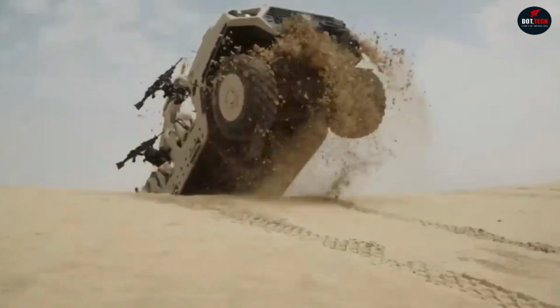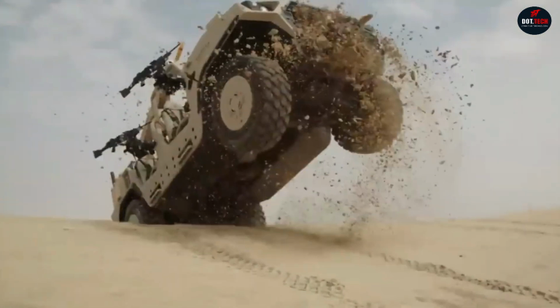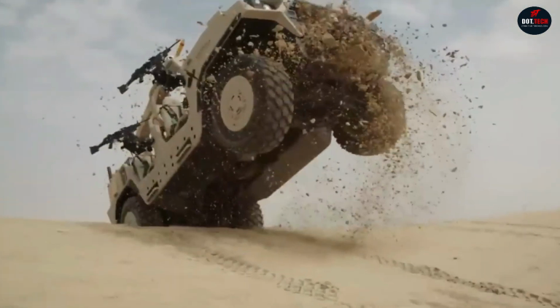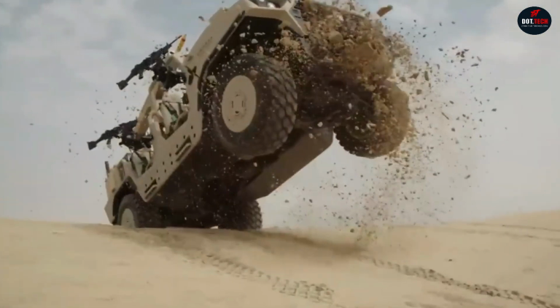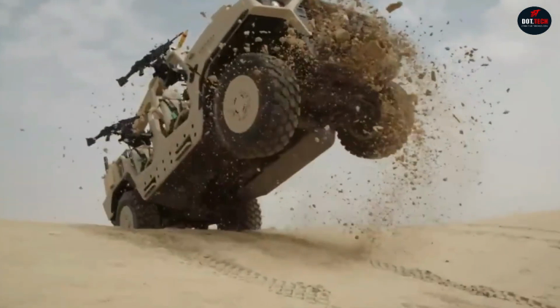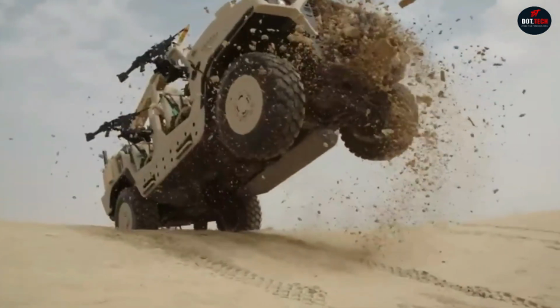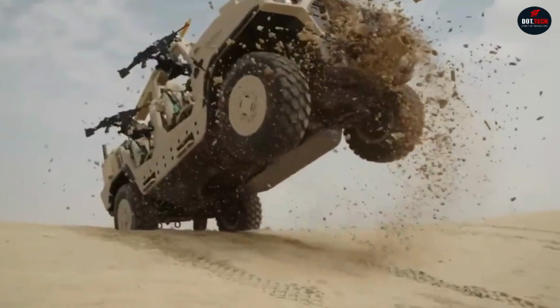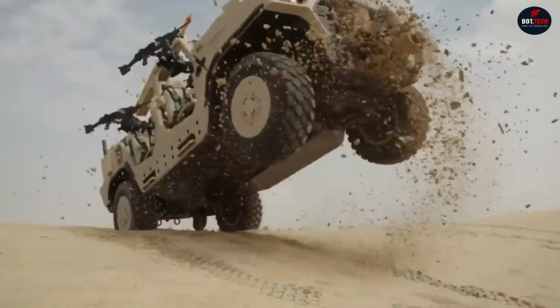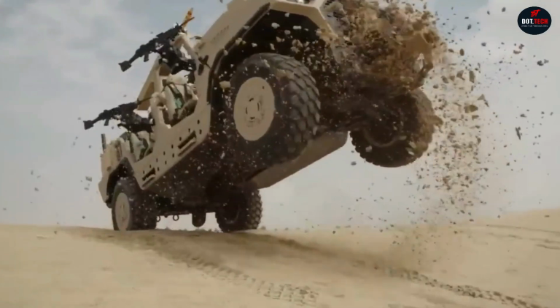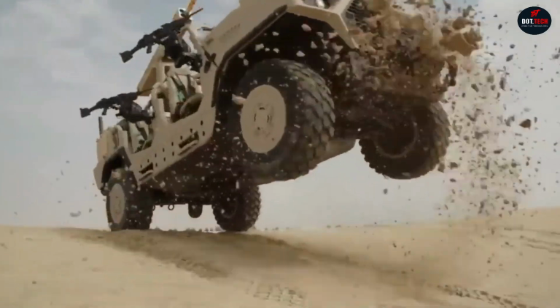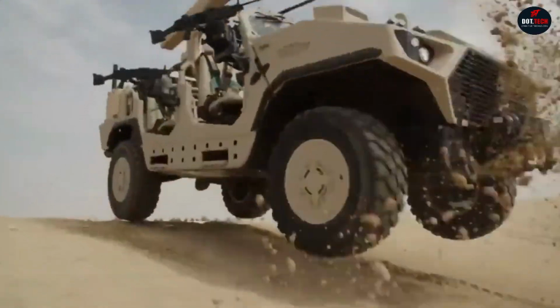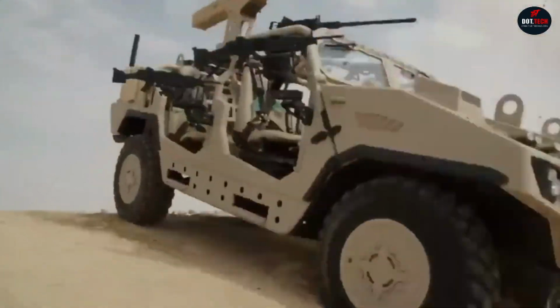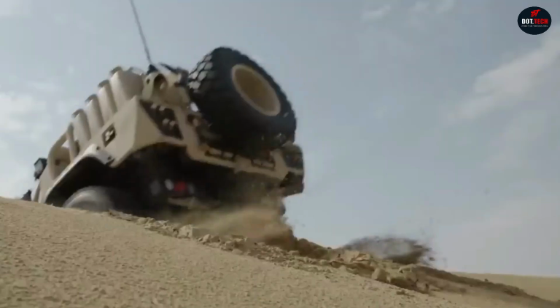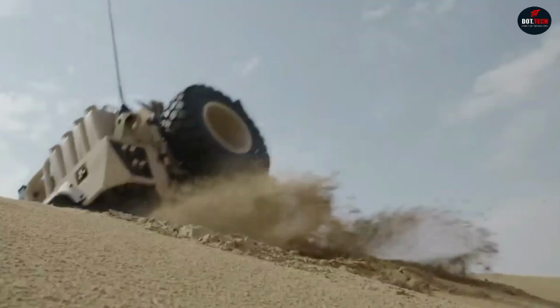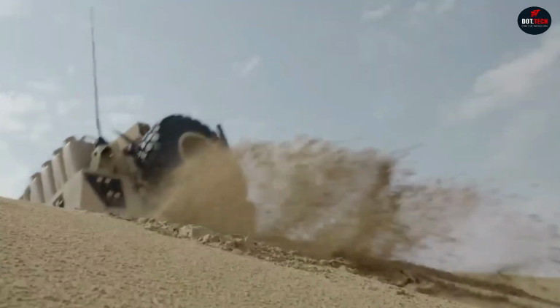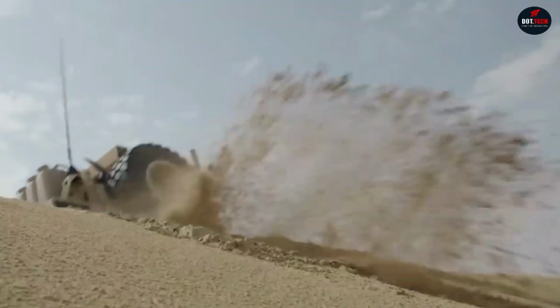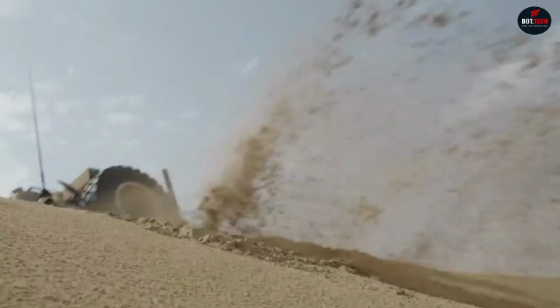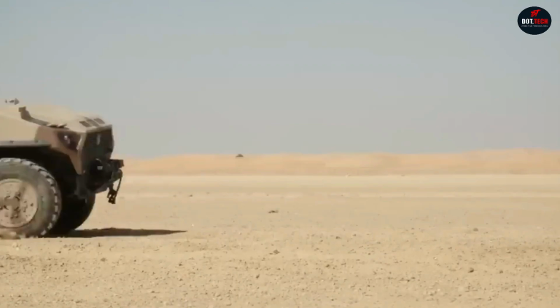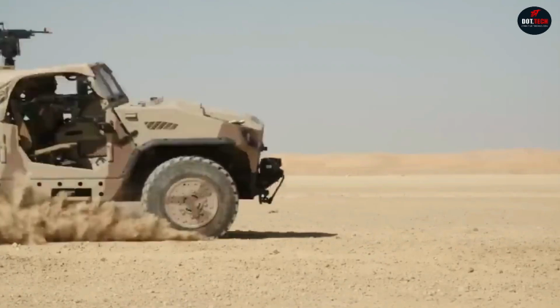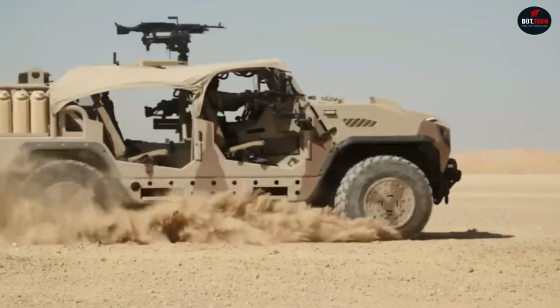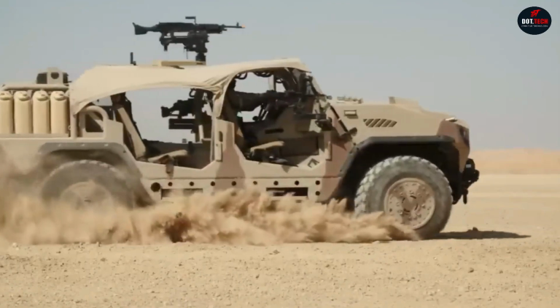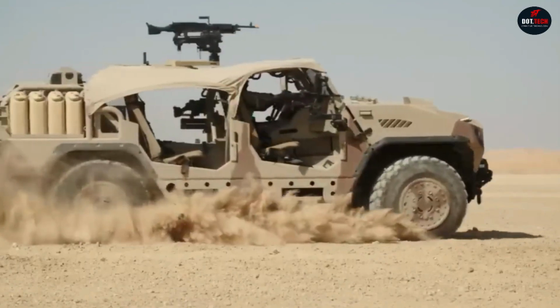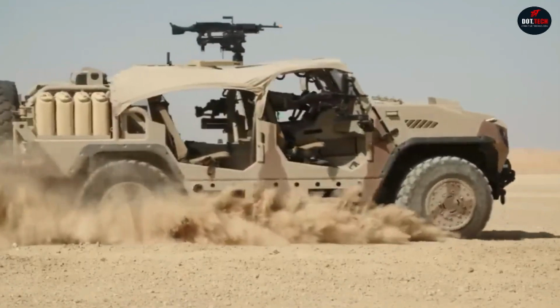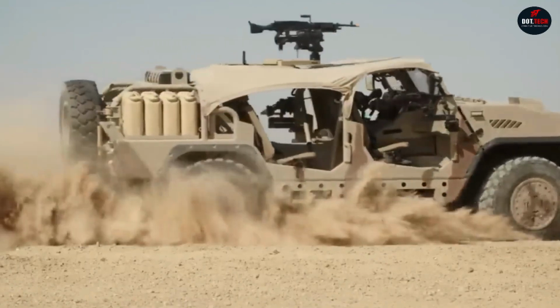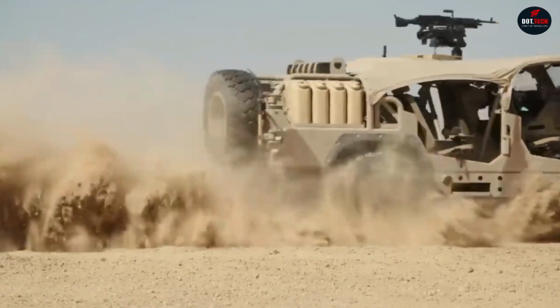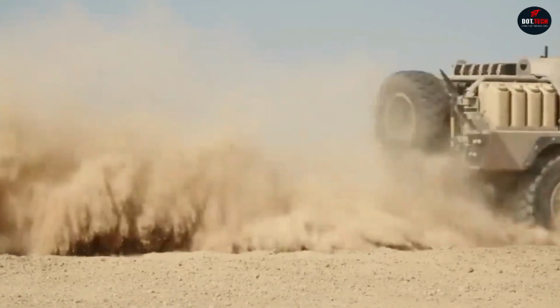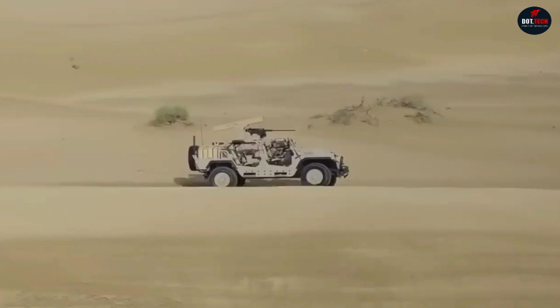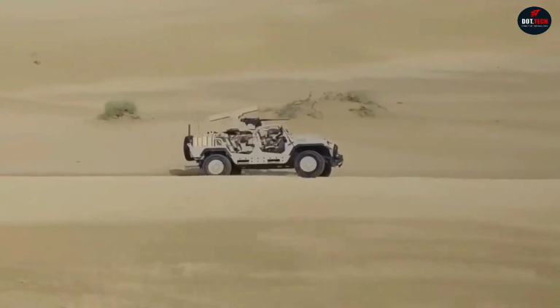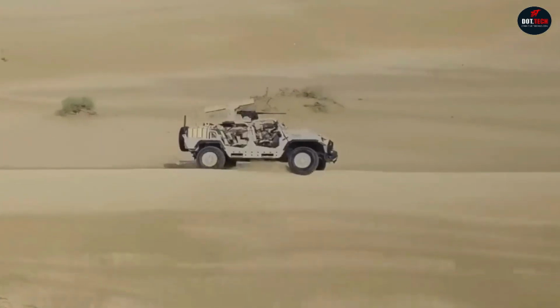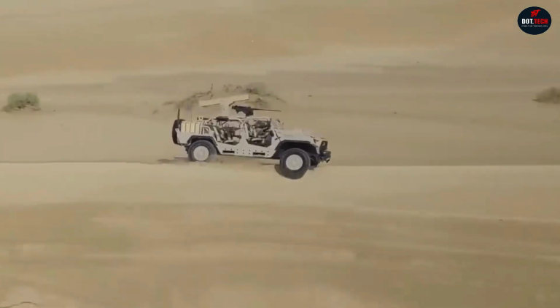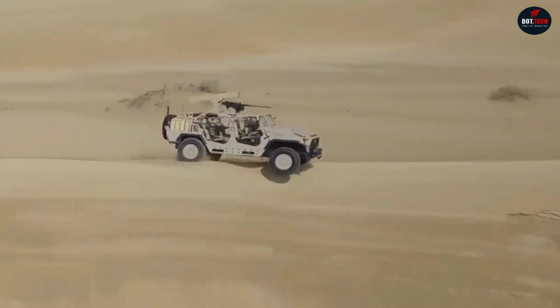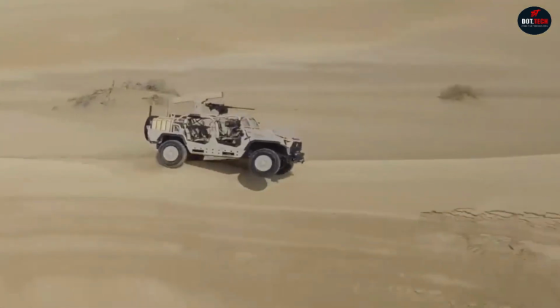It's worth equipping such a vehicle with airless tires like these to create a cost-effective but multipurpose patrol vehicle.